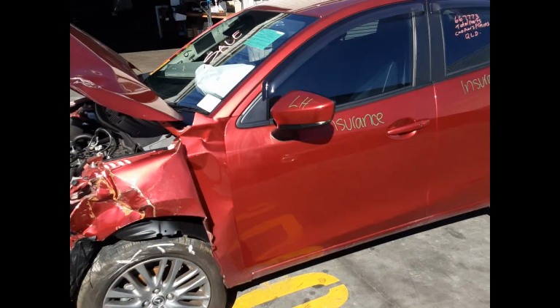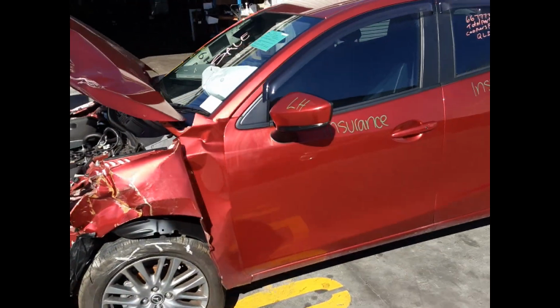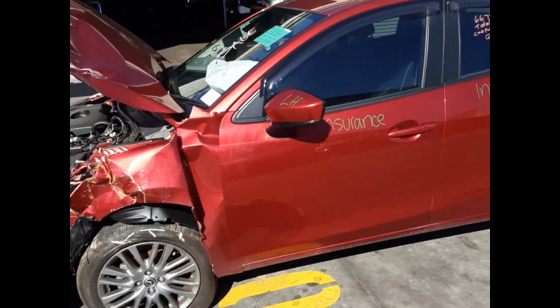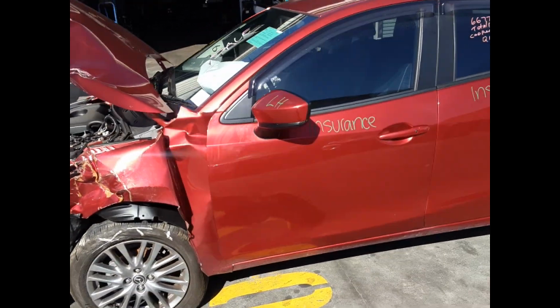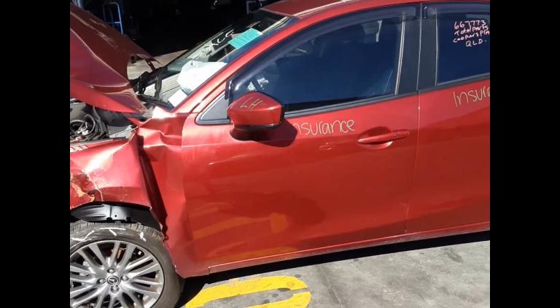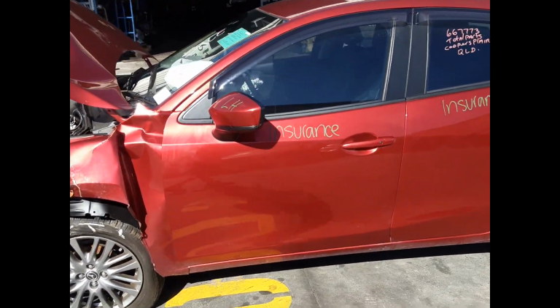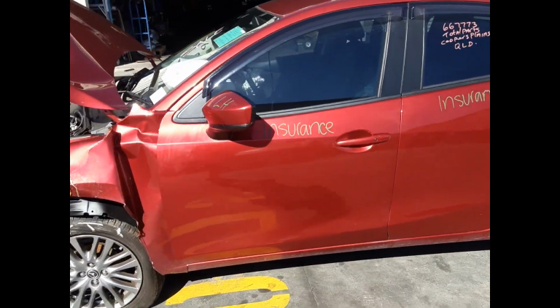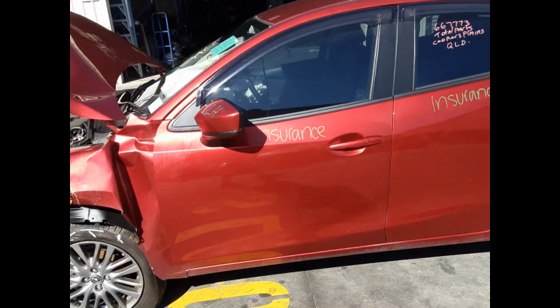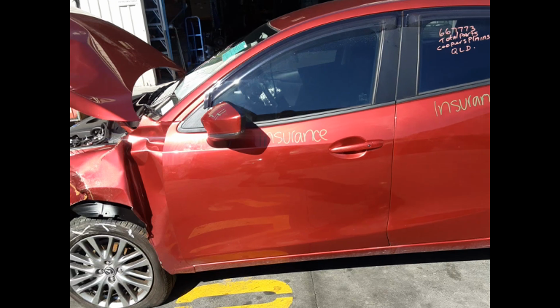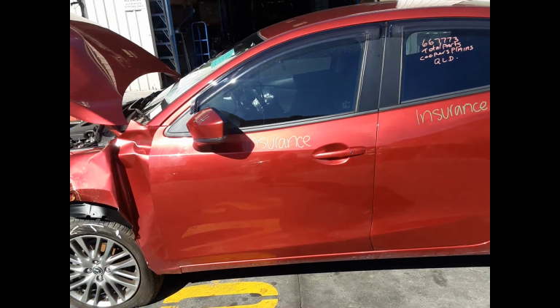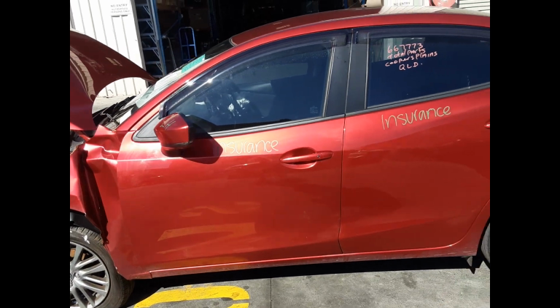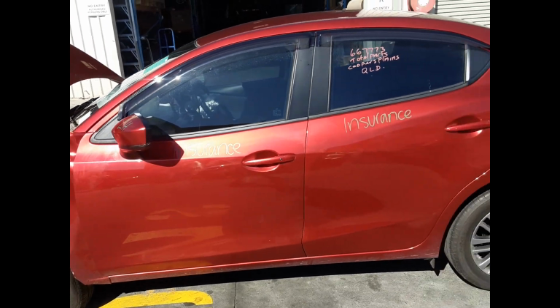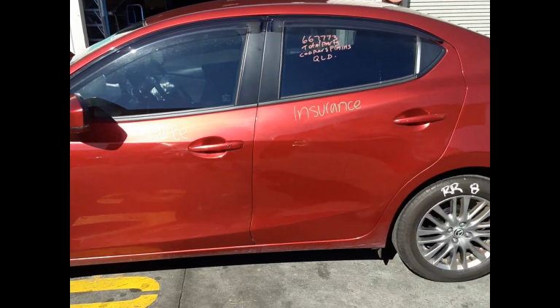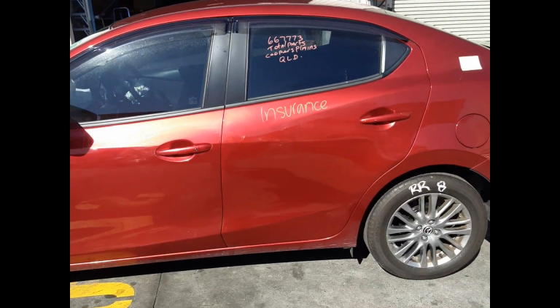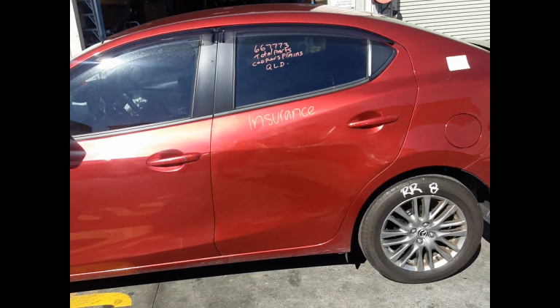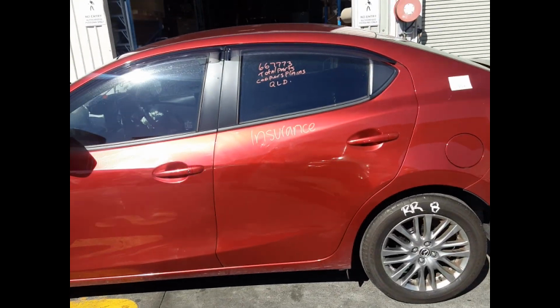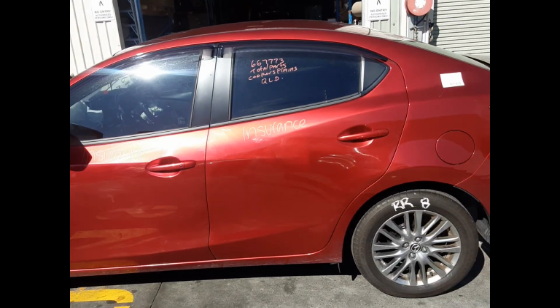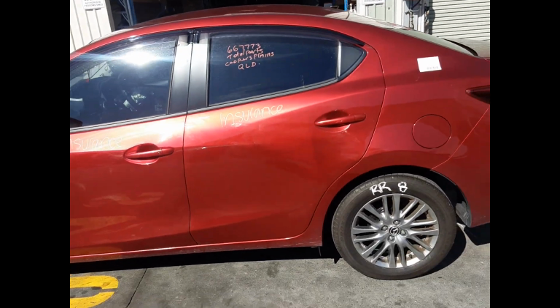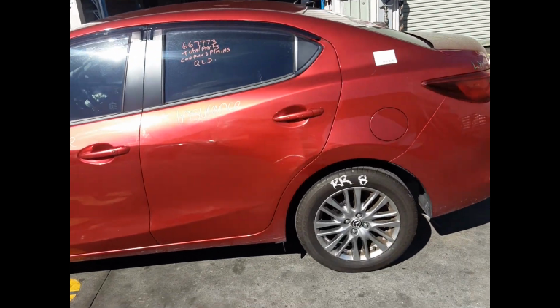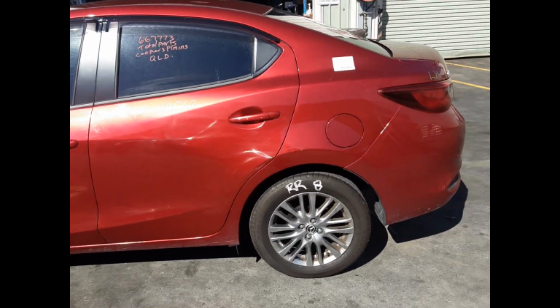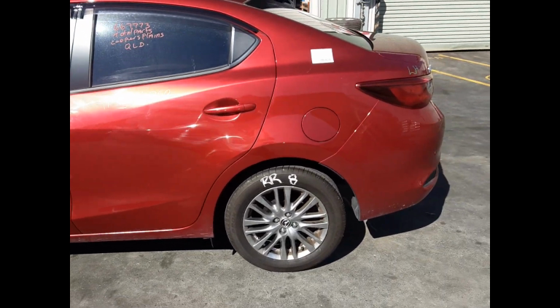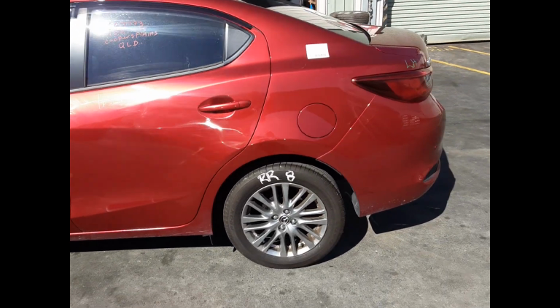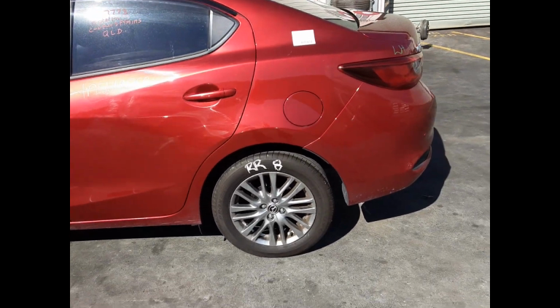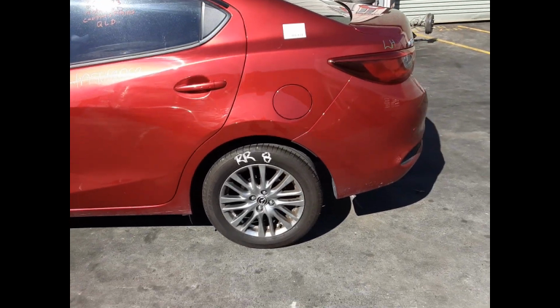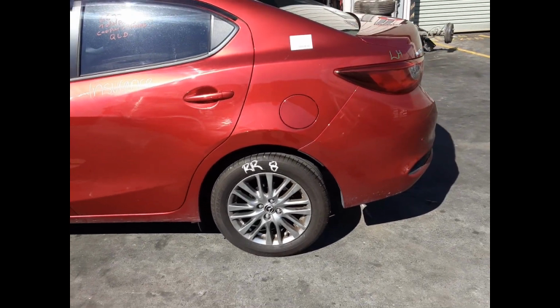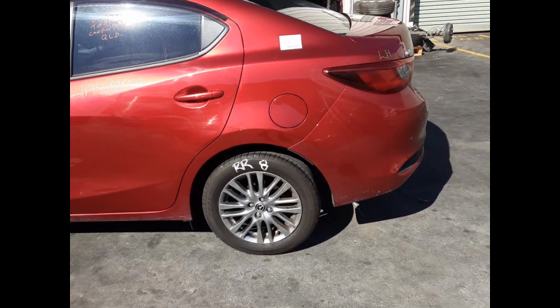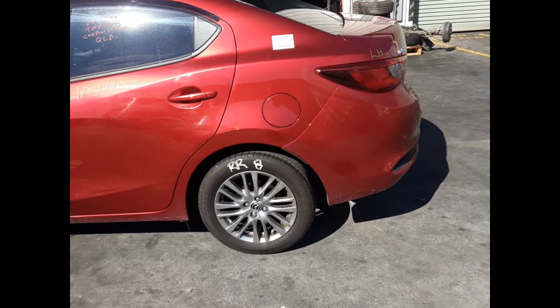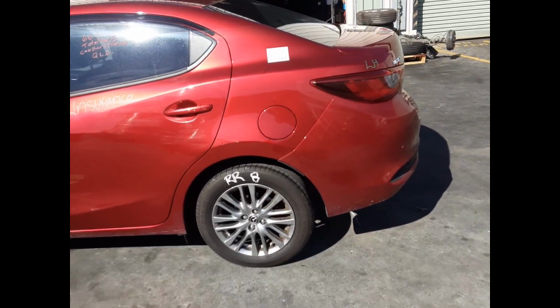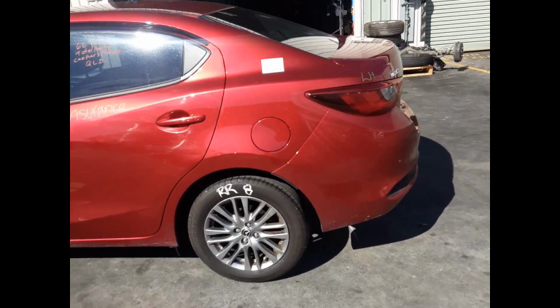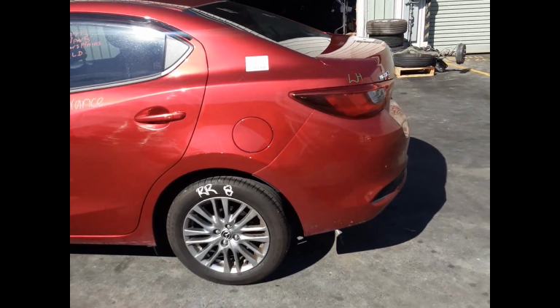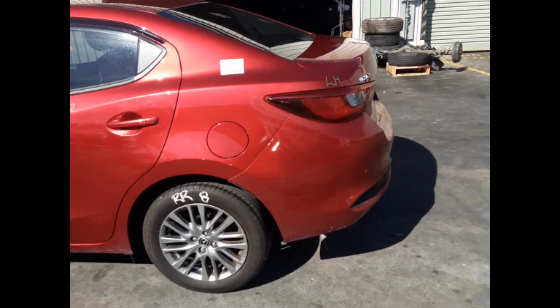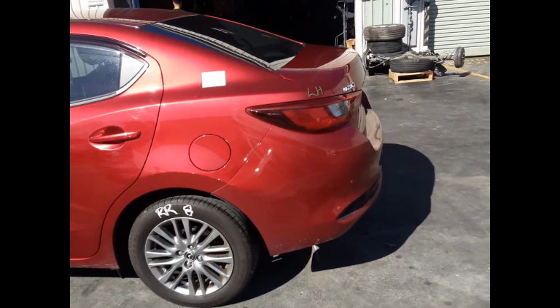Left front door mirror. Left front door, no dents. Left rear door, no dents. Right rear 16 inch factory alloy, good tire.